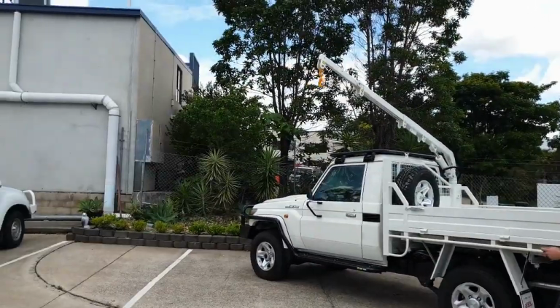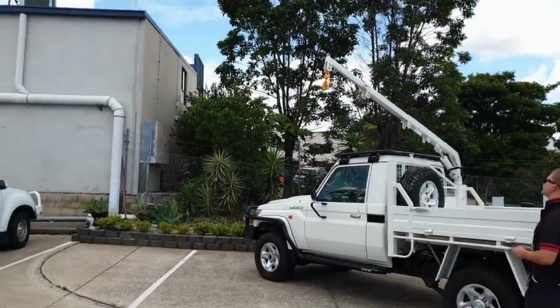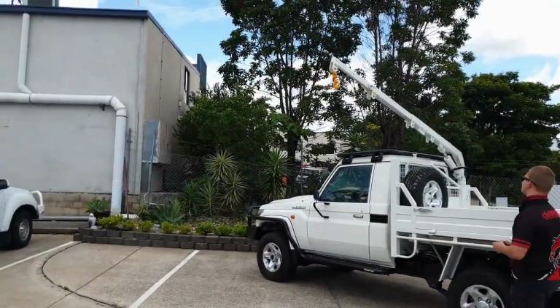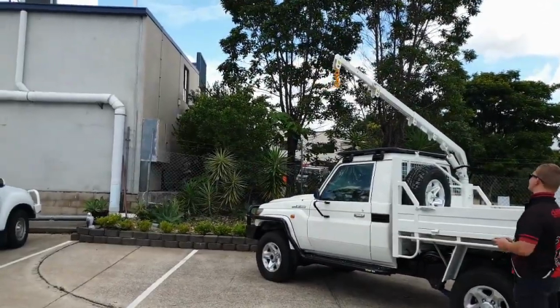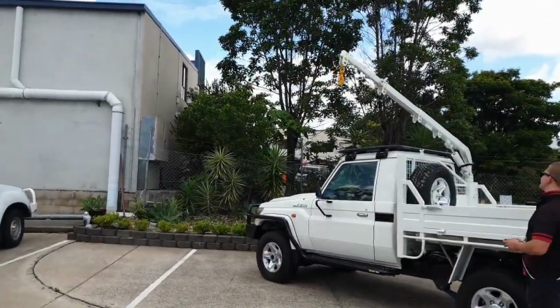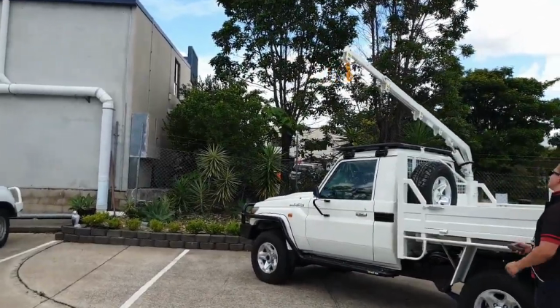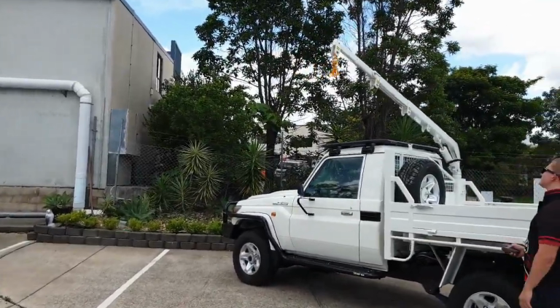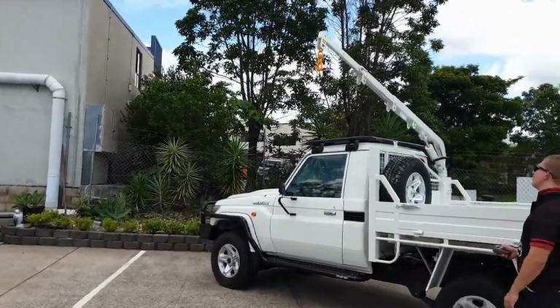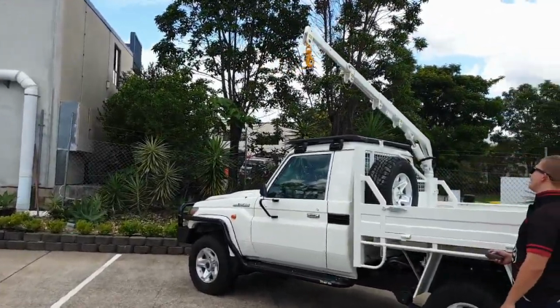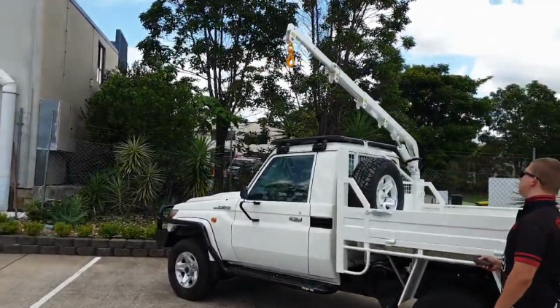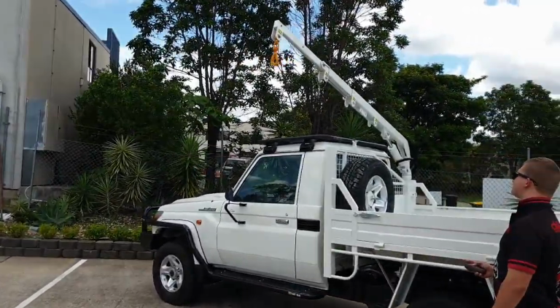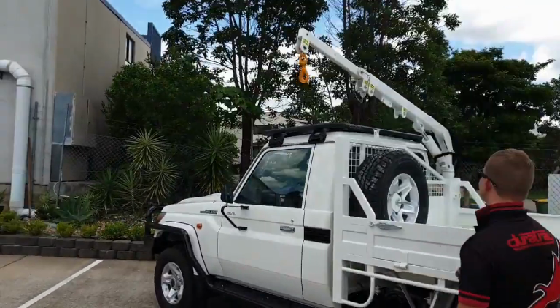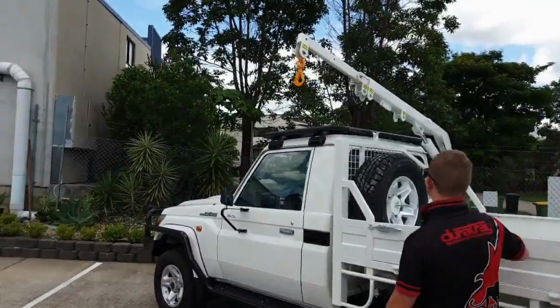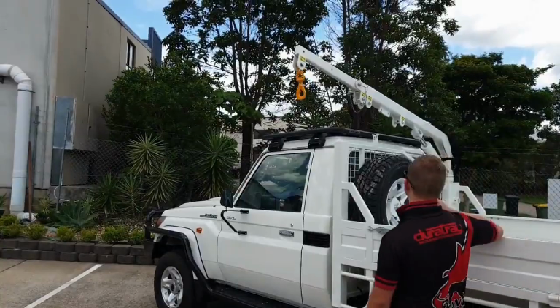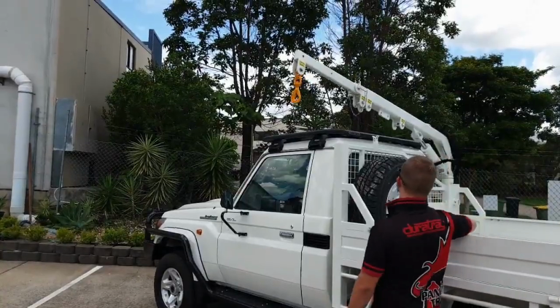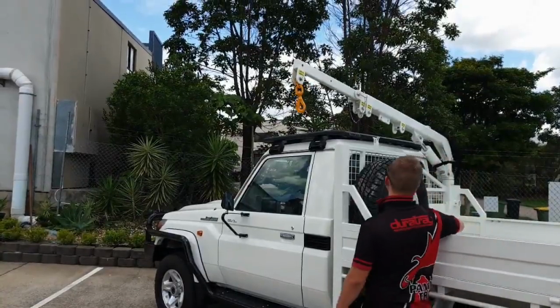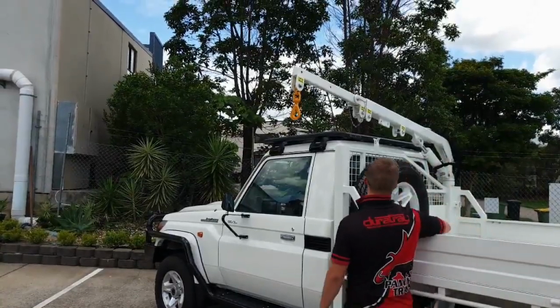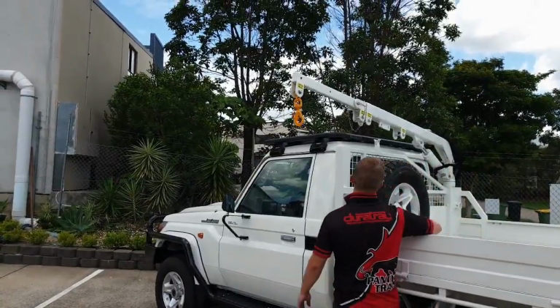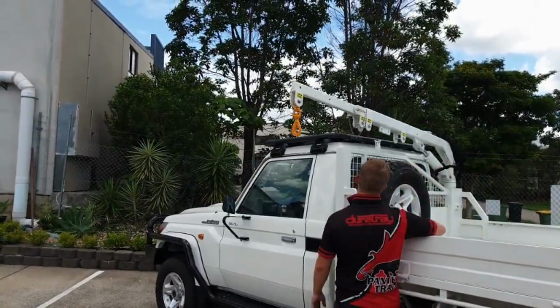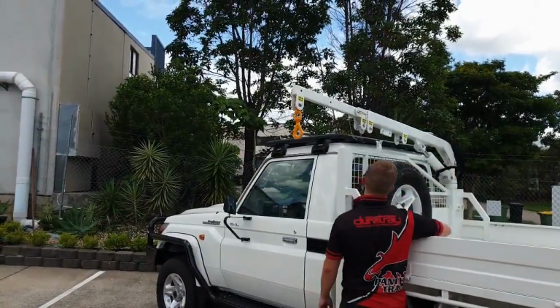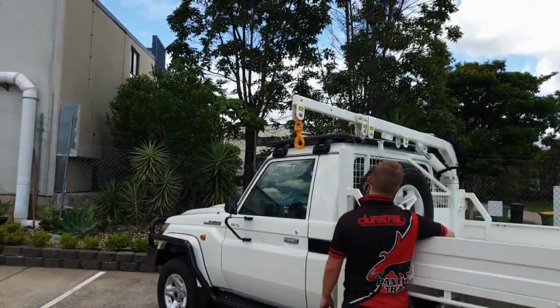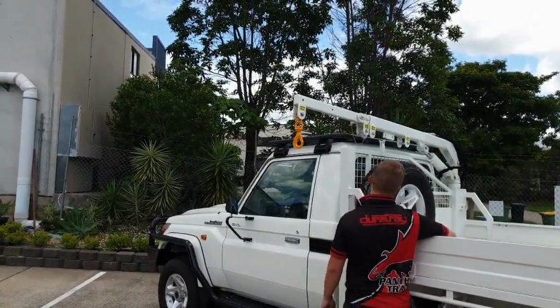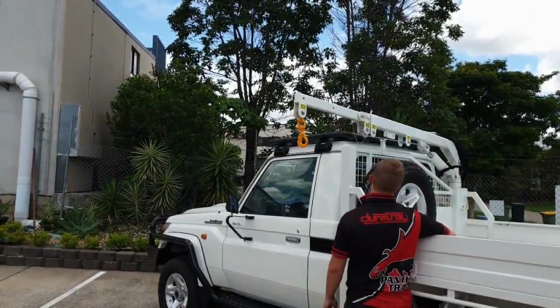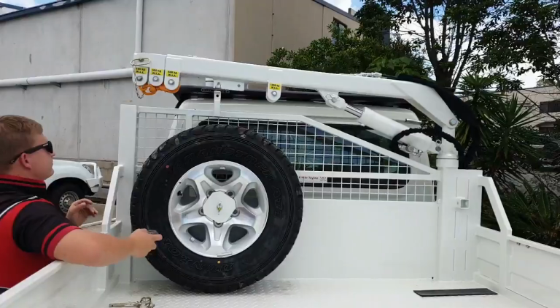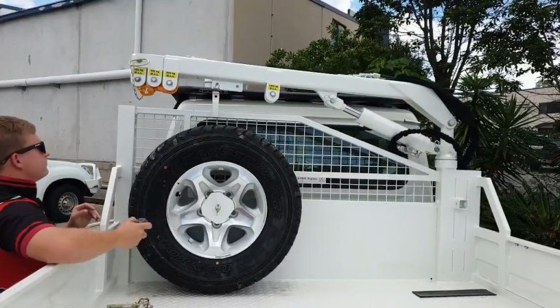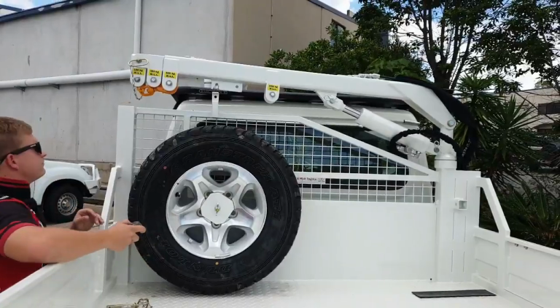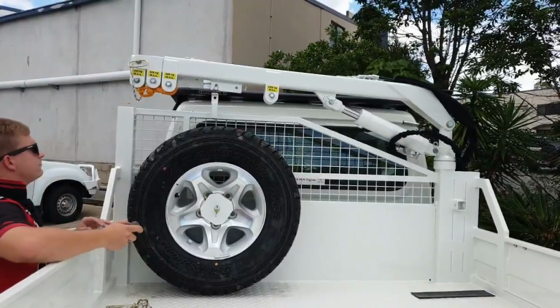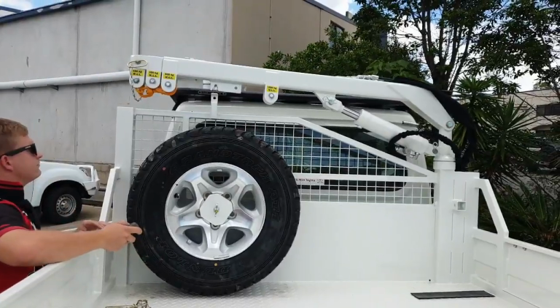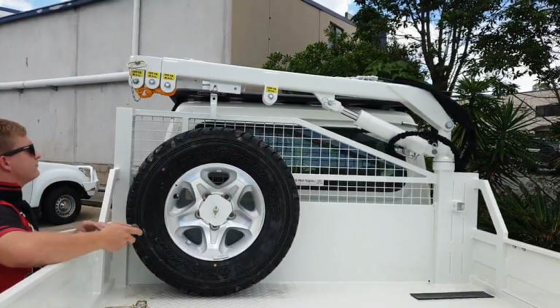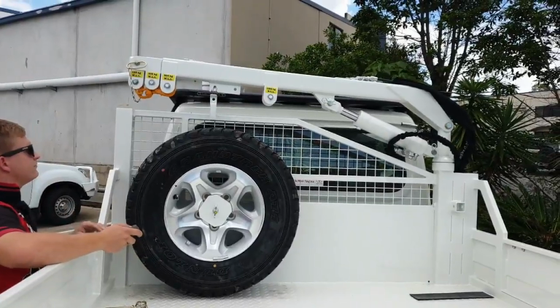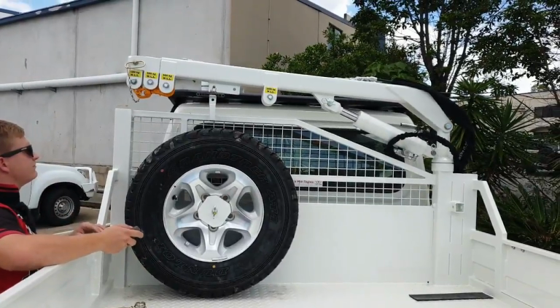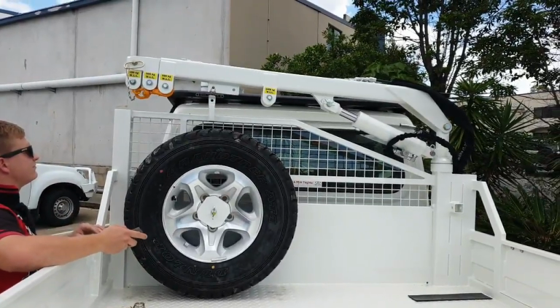Call the Durotray team today to discuss your individual tray body or material handling requirements.